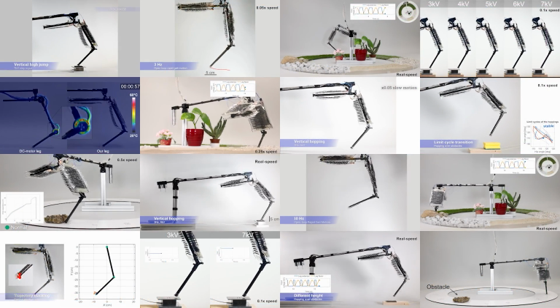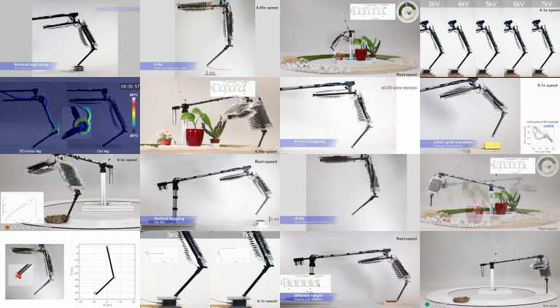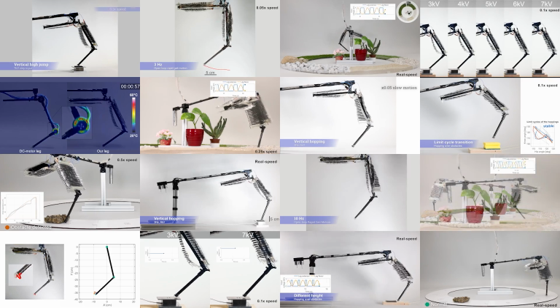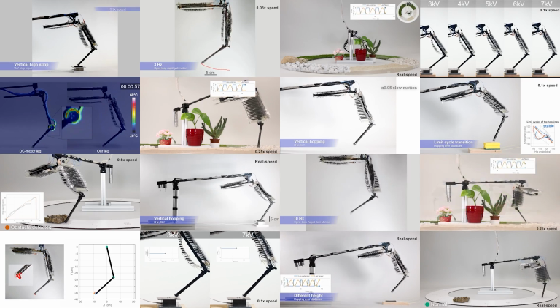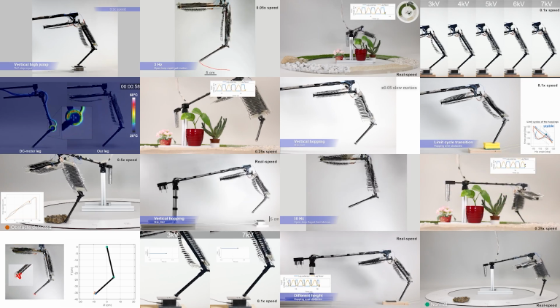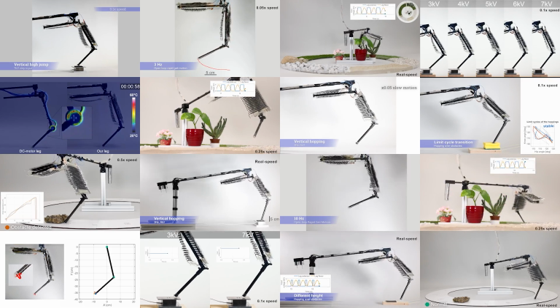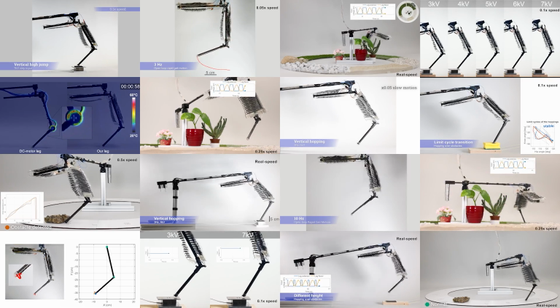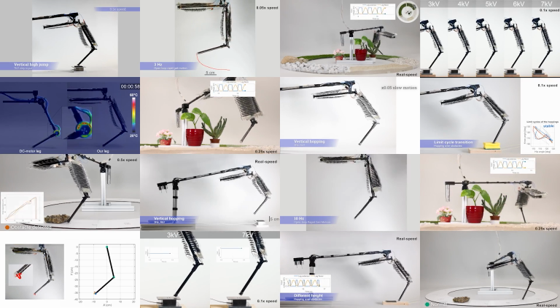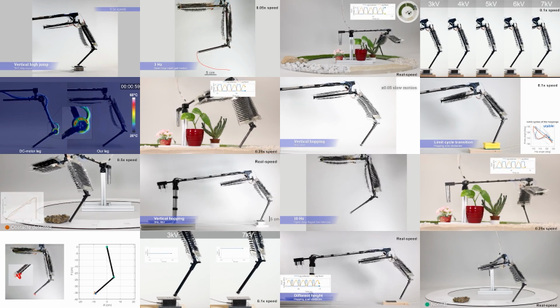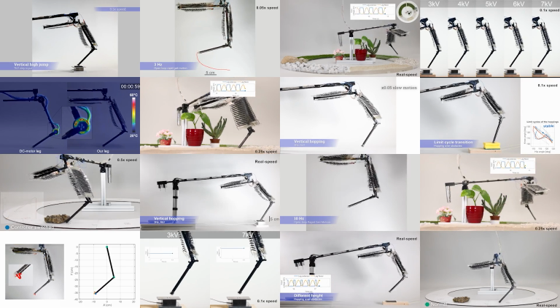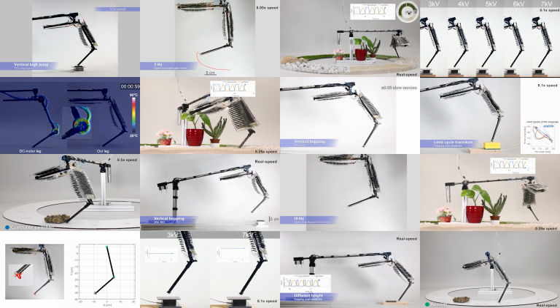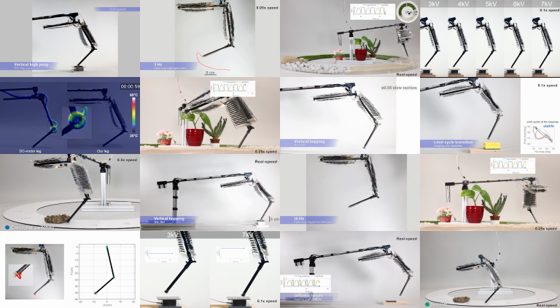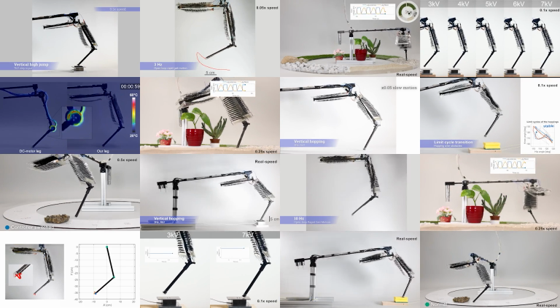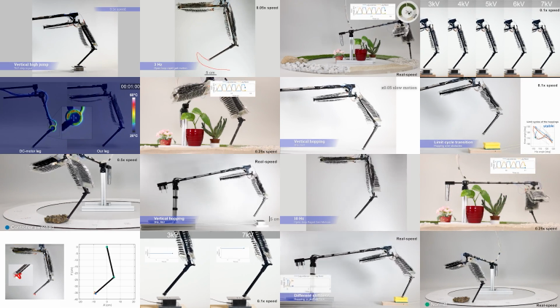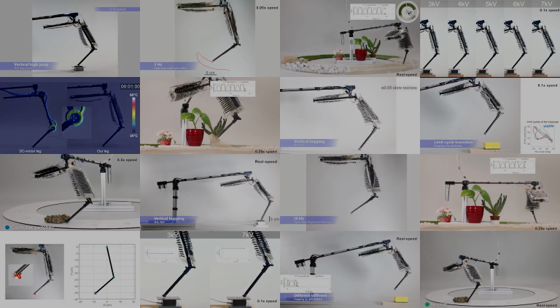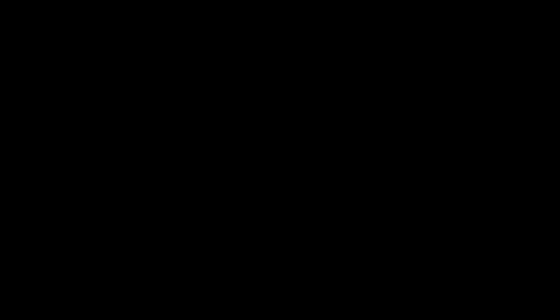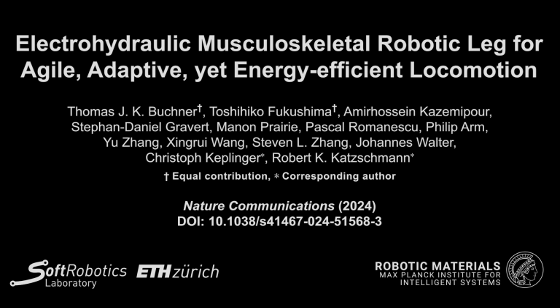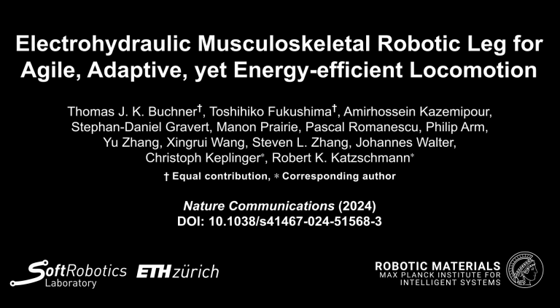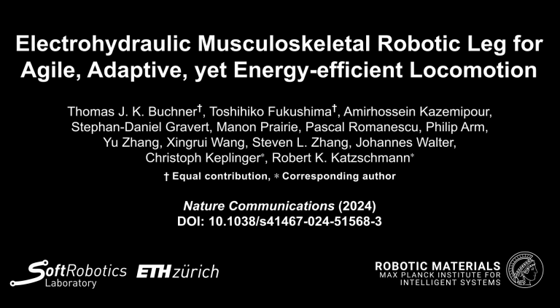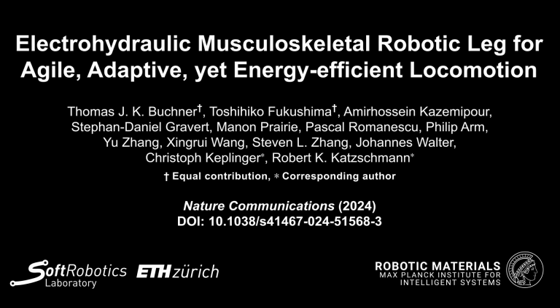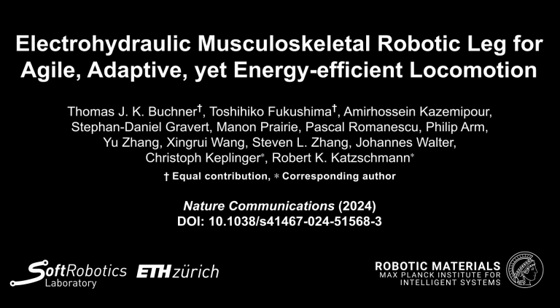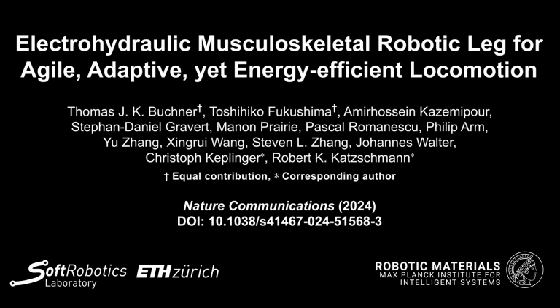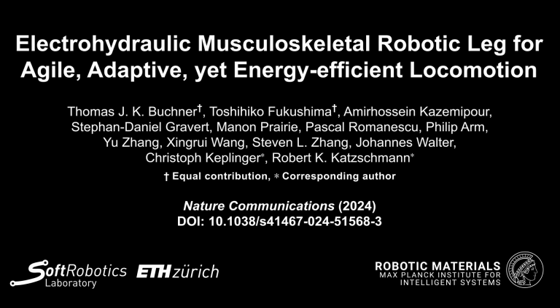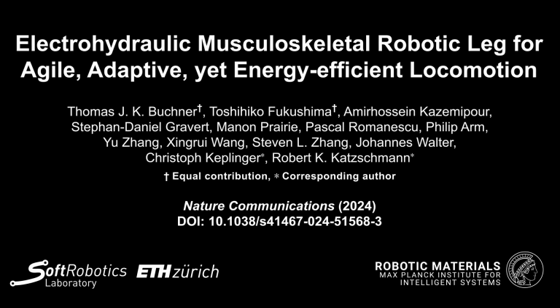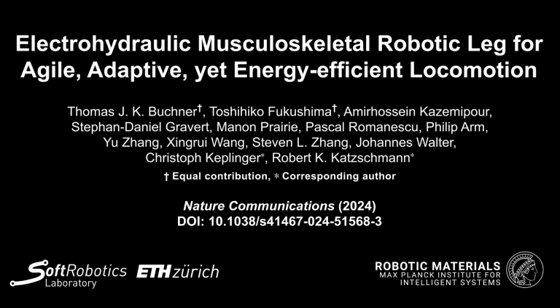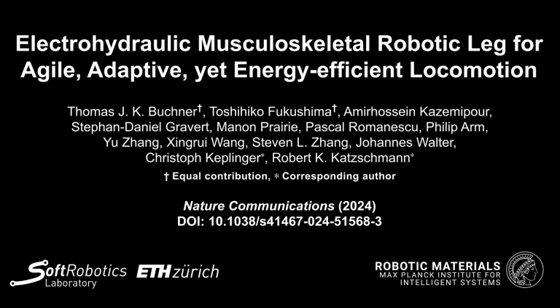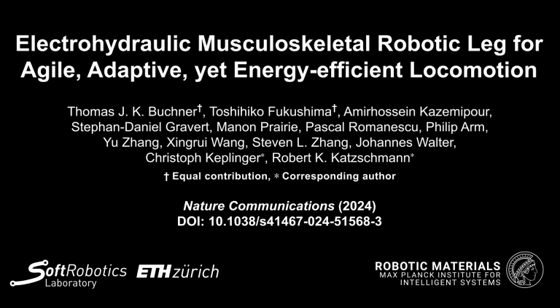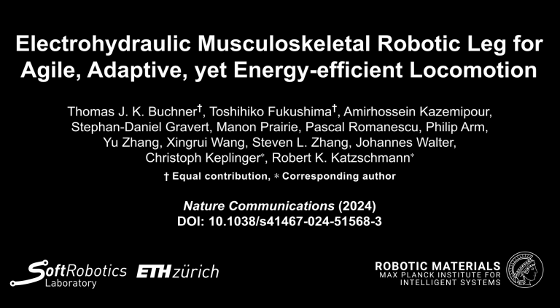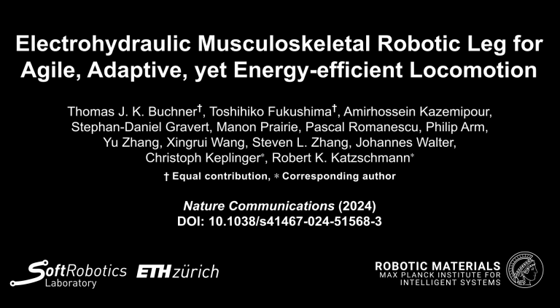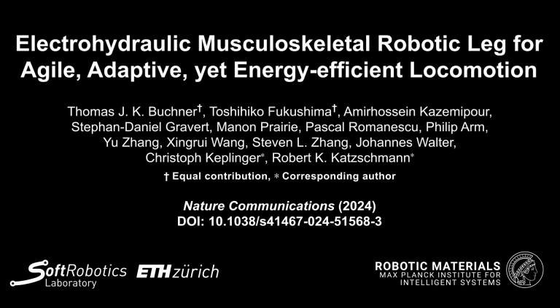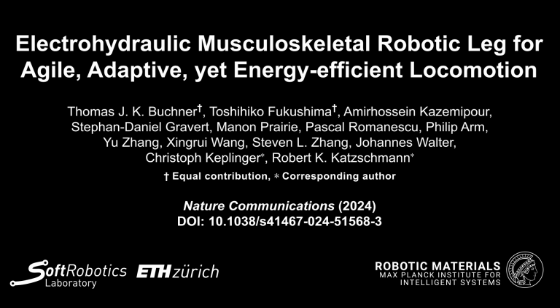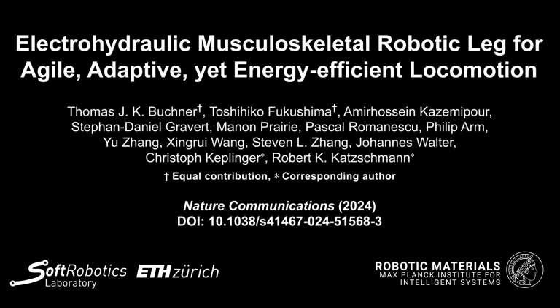Thank you for watching. Please refer to our paper for more details.